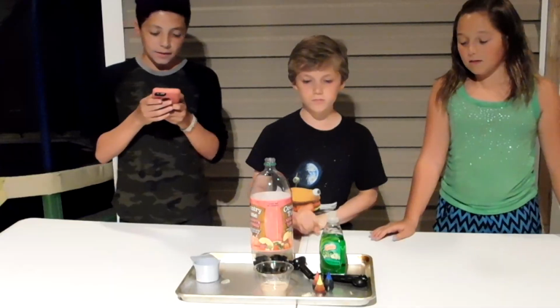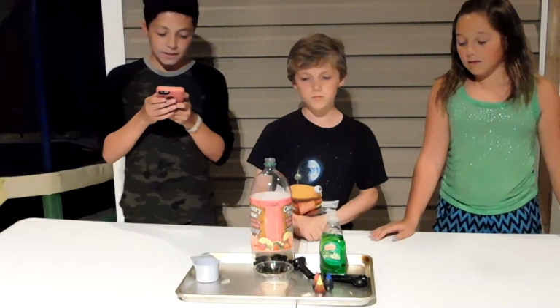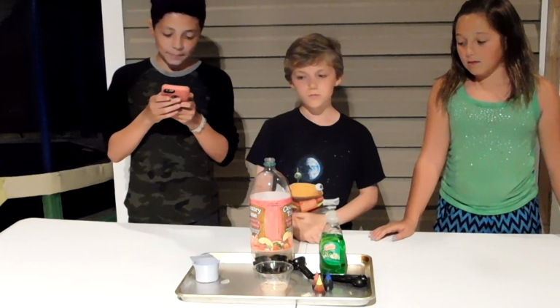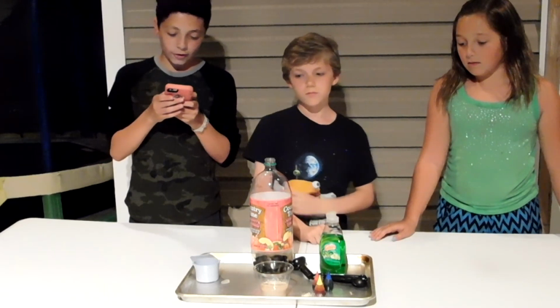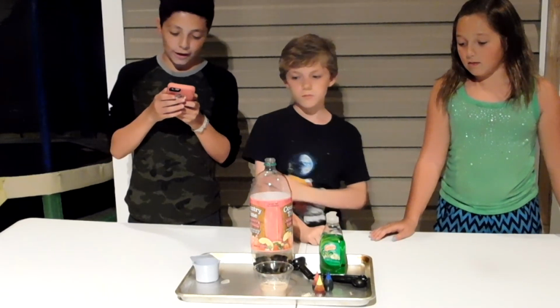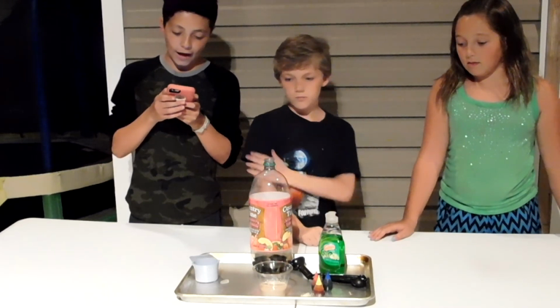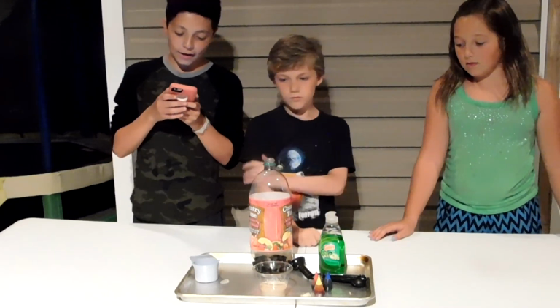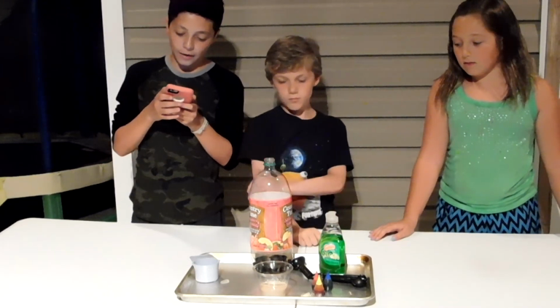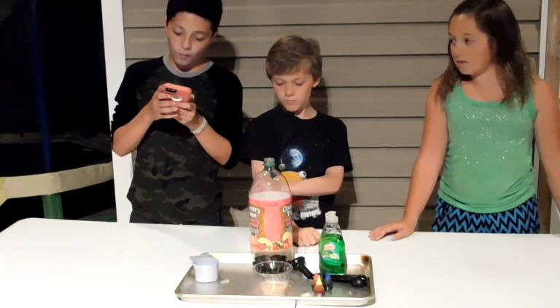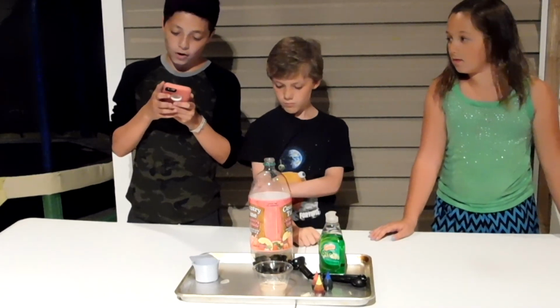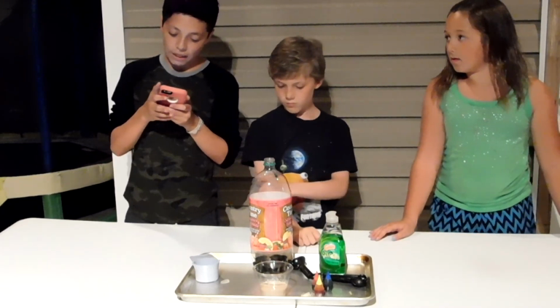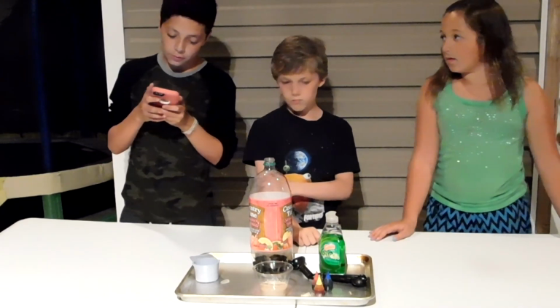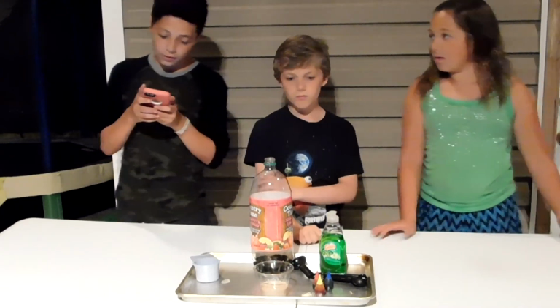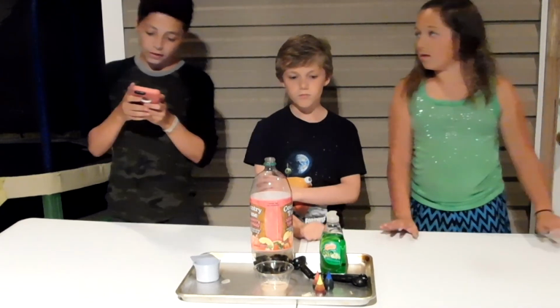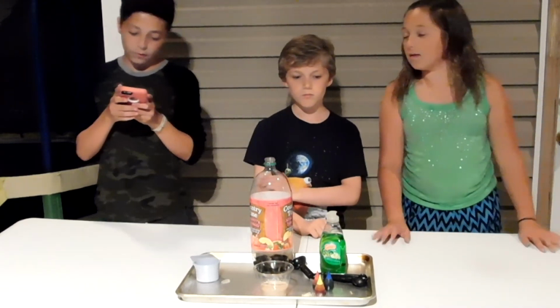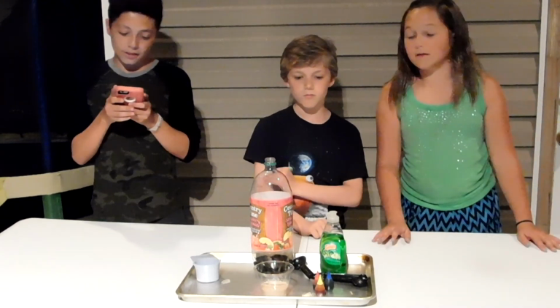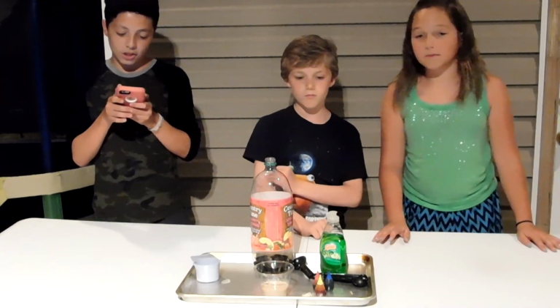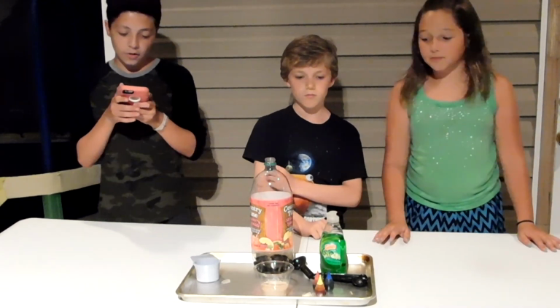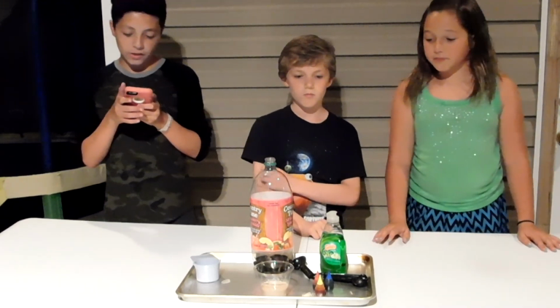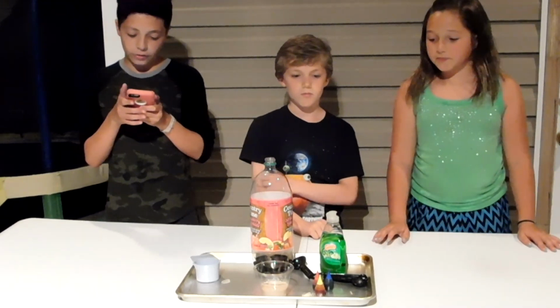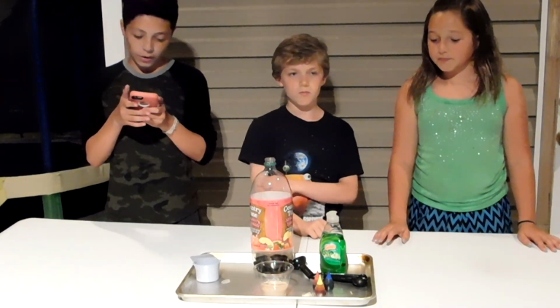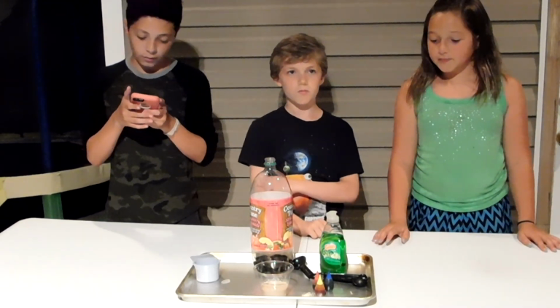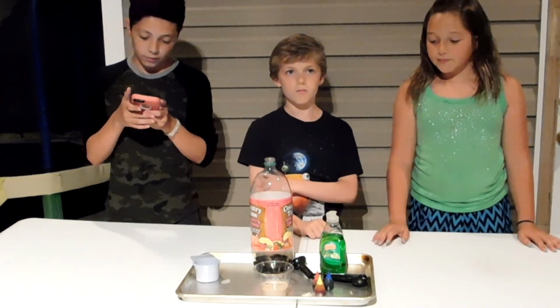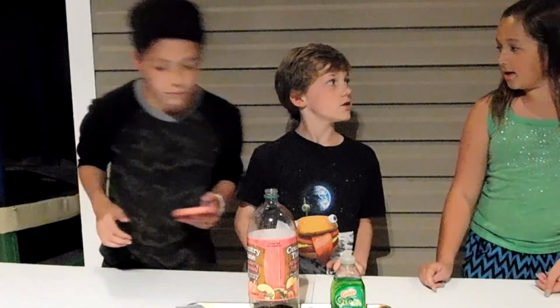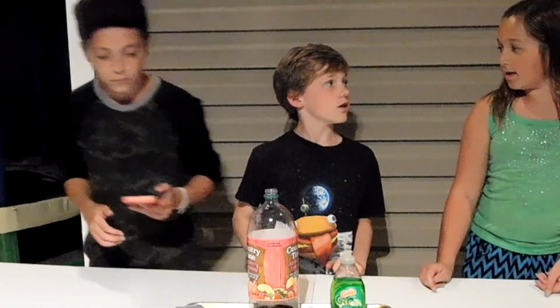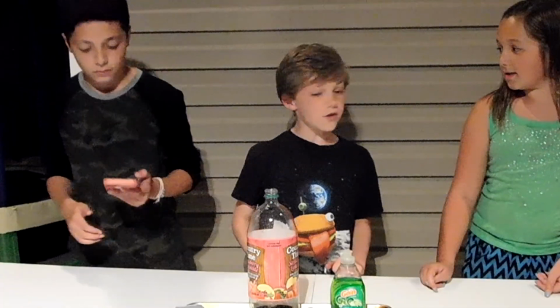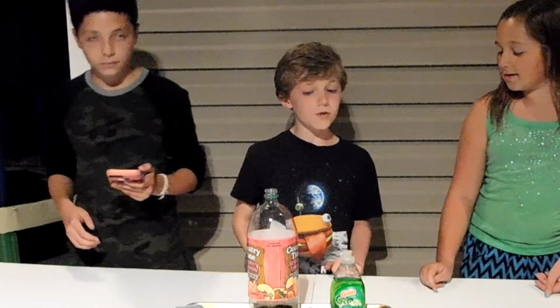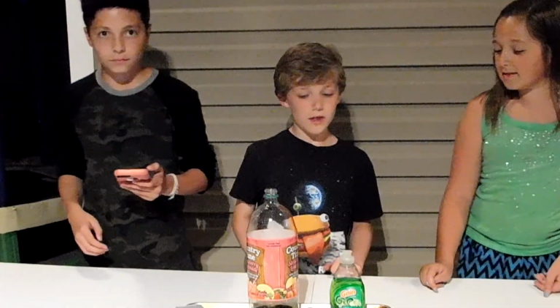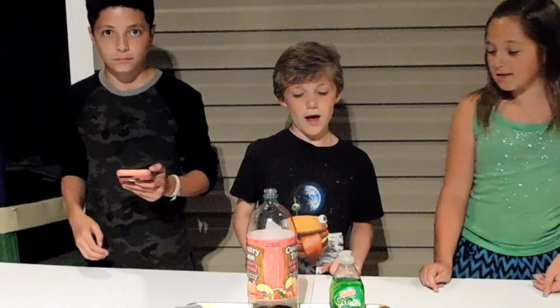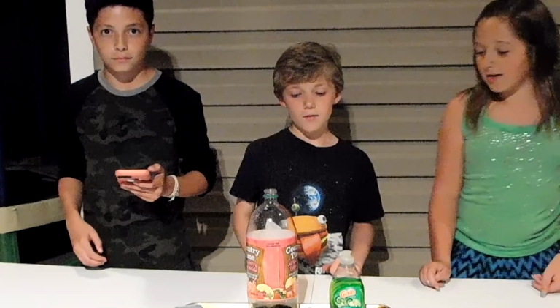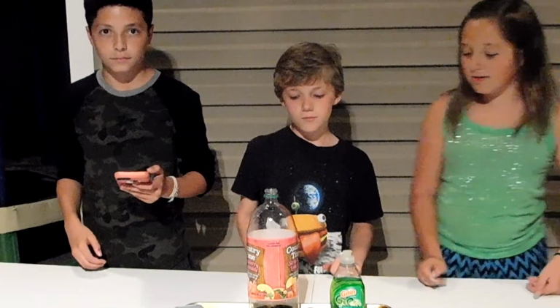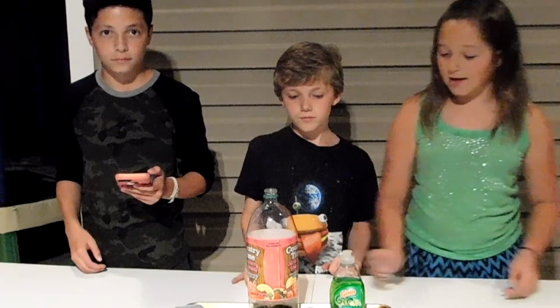Step 3. Add about 1 tablespoon of liquid dish soap into the bottle. Aja, you do that. Okay.